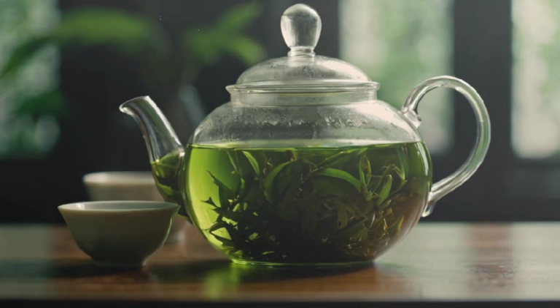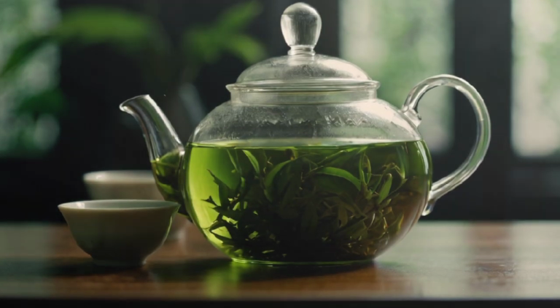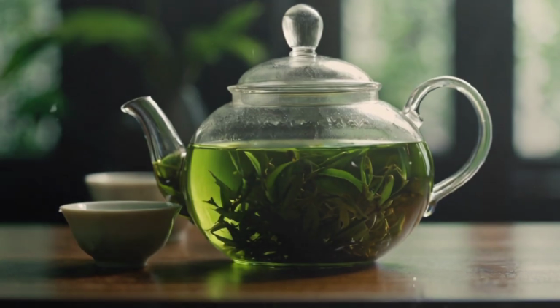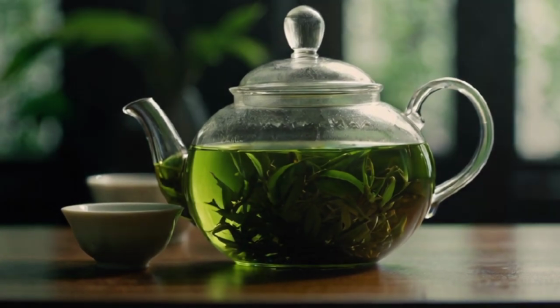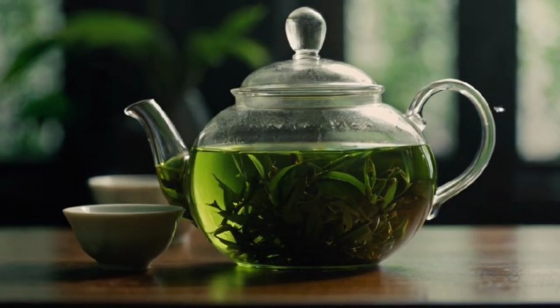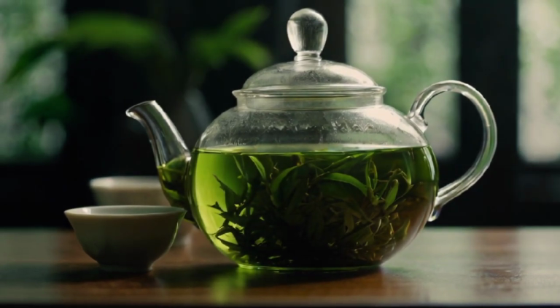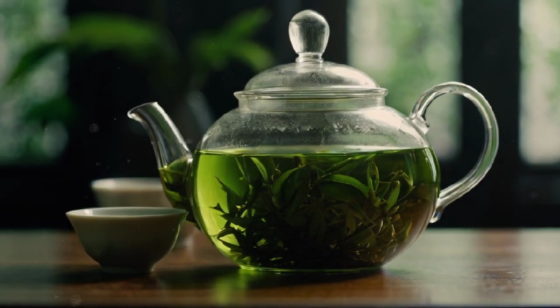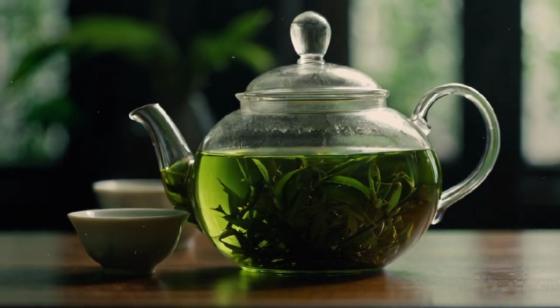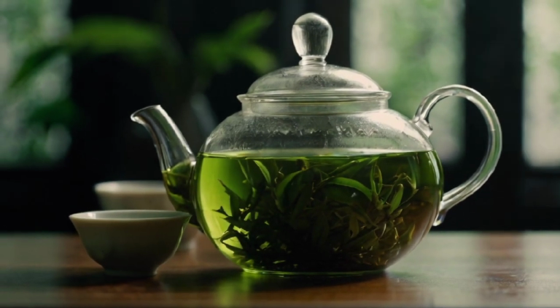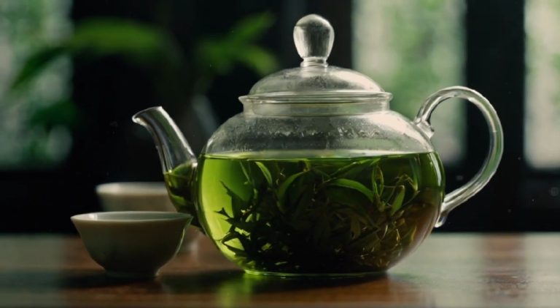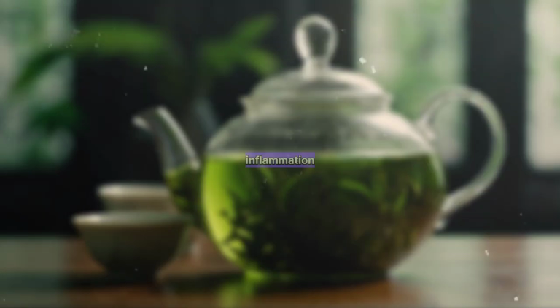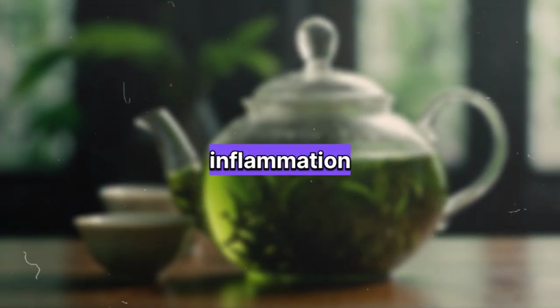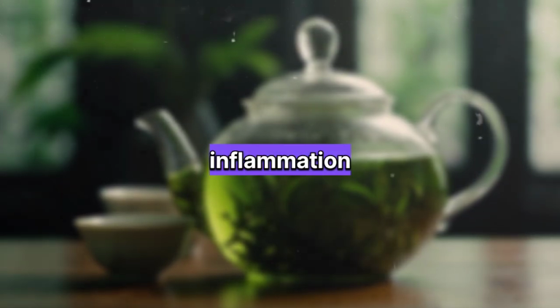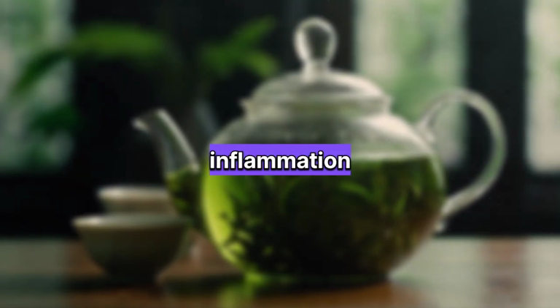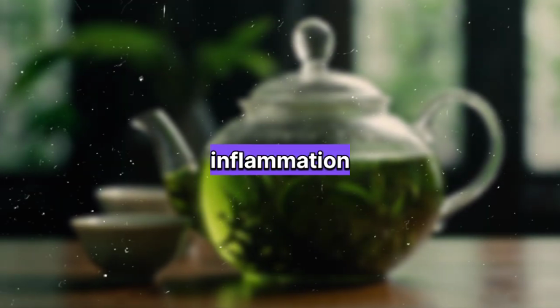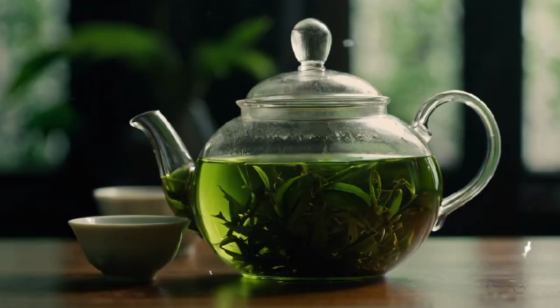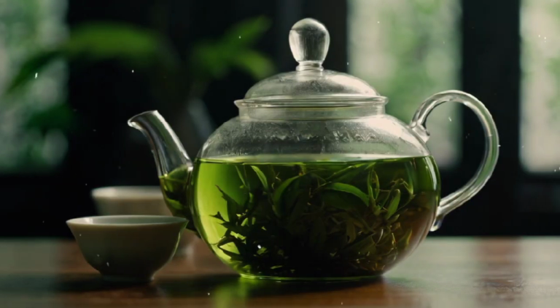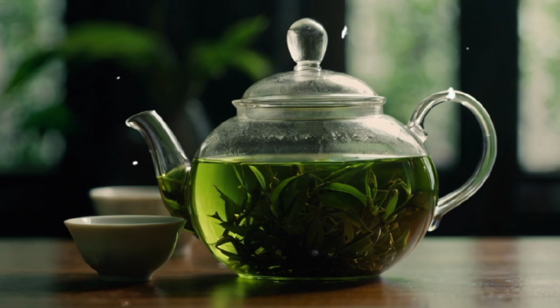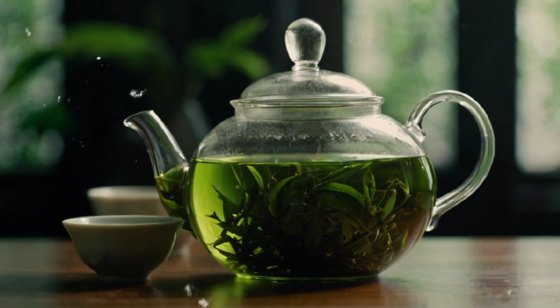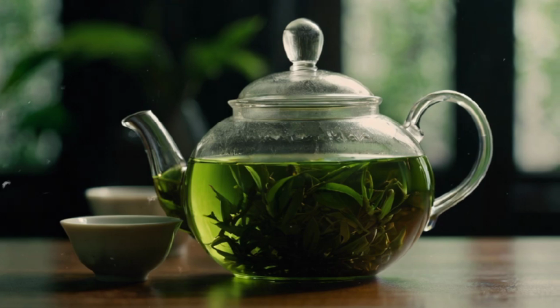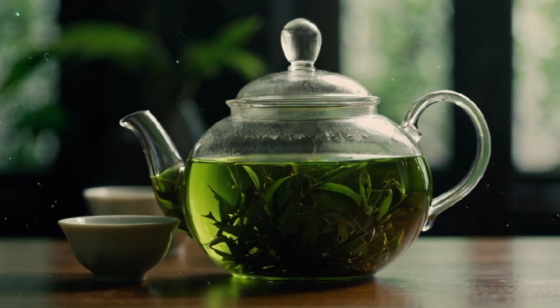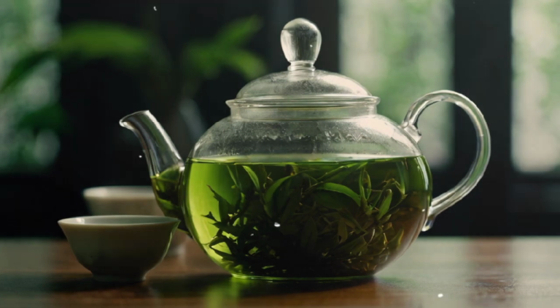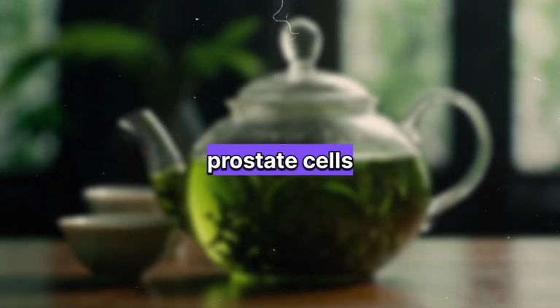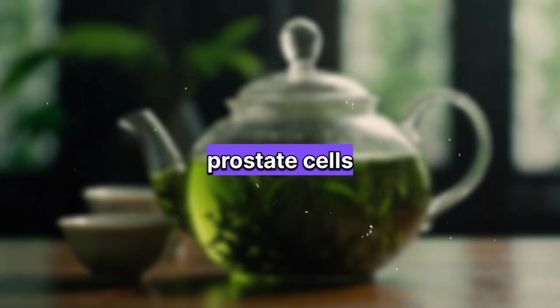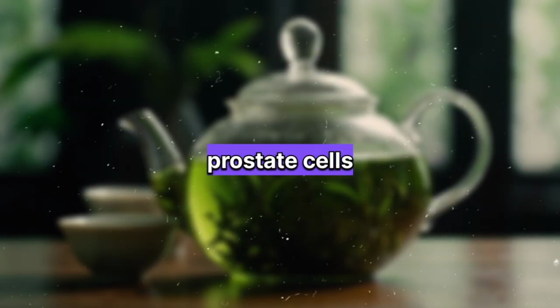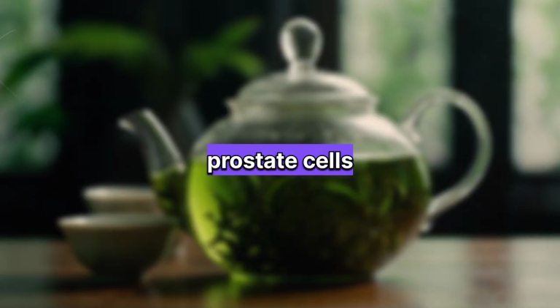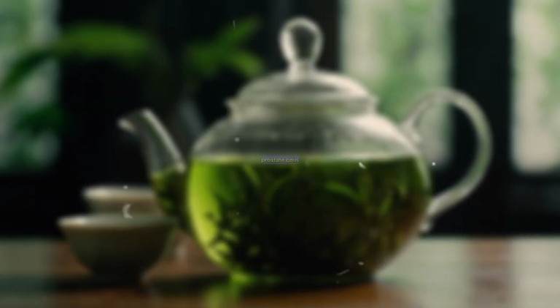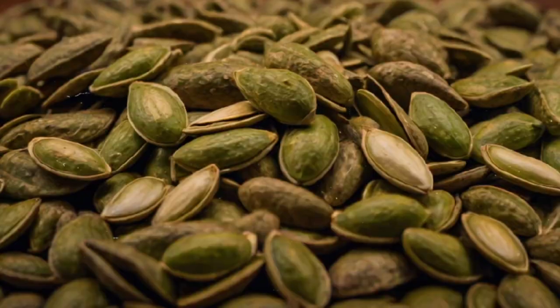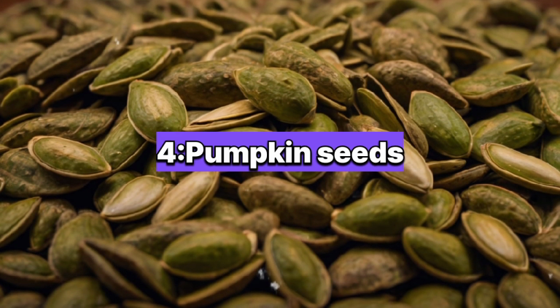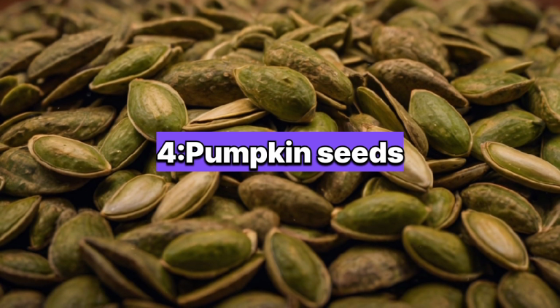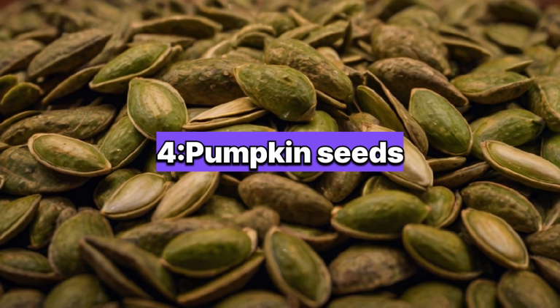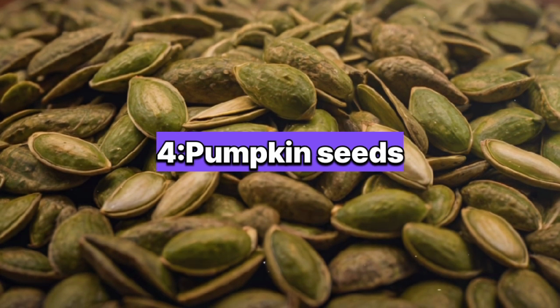Number three: green tea. Green tea contains catechins, which have antioxidant properties that can help reduce inflammation and potentially slow the growth of prostate cells.